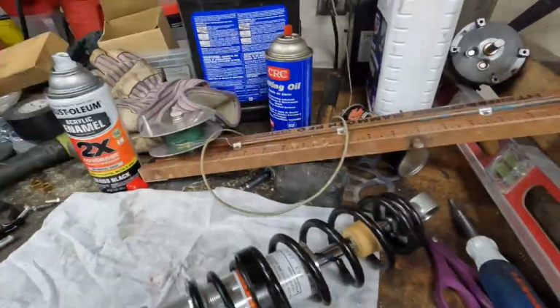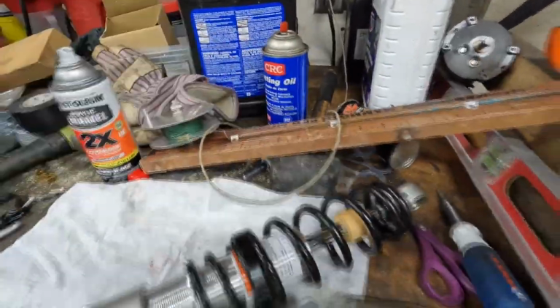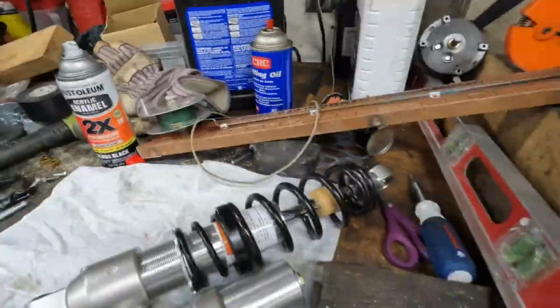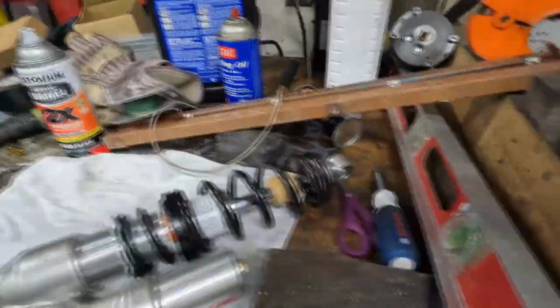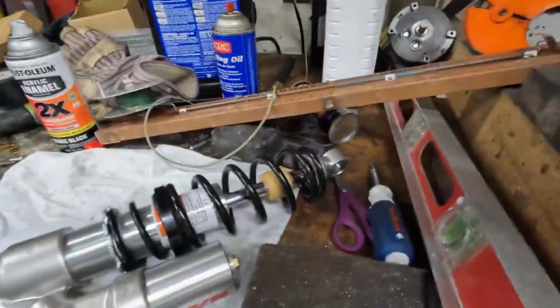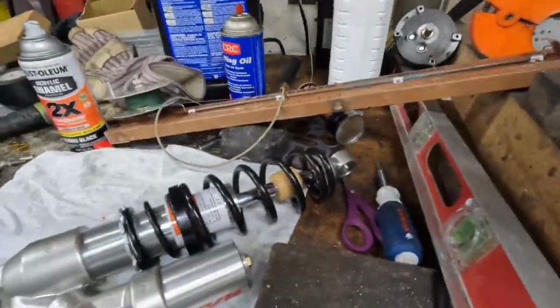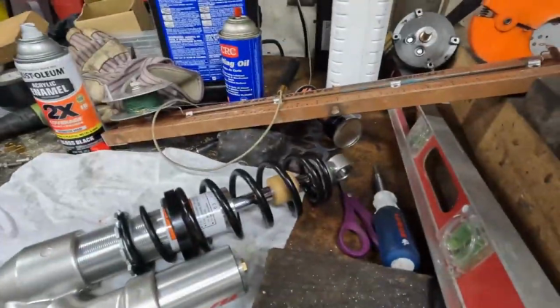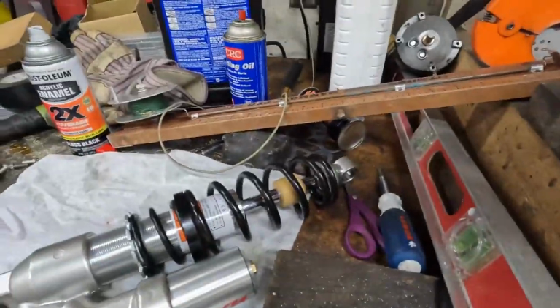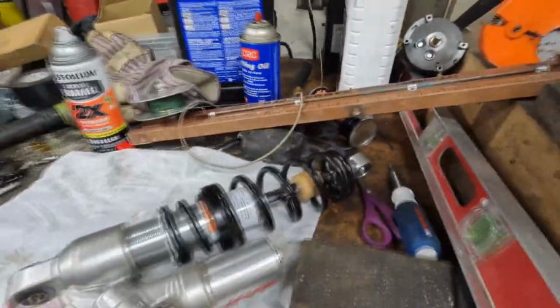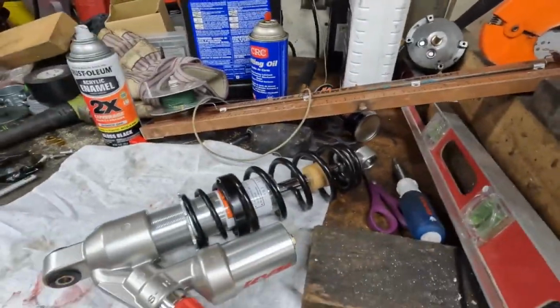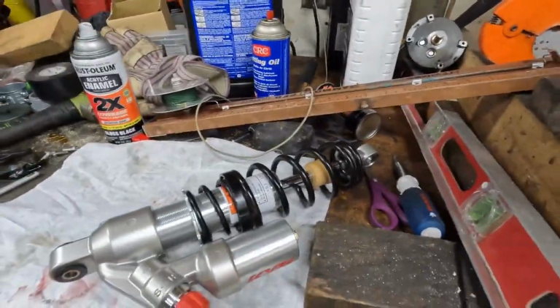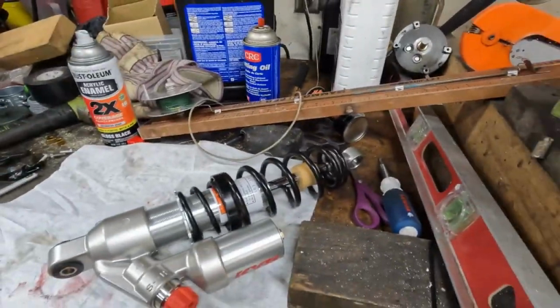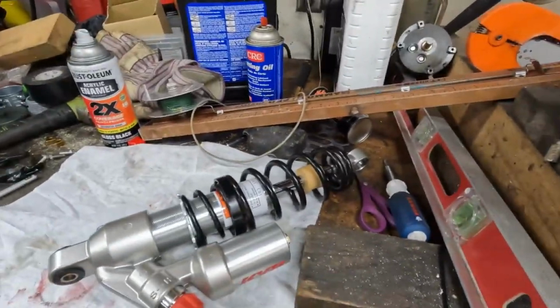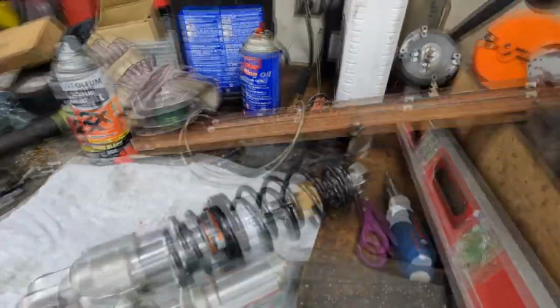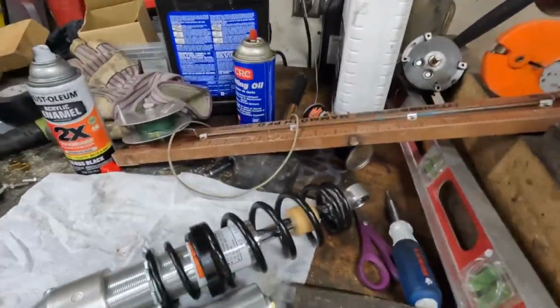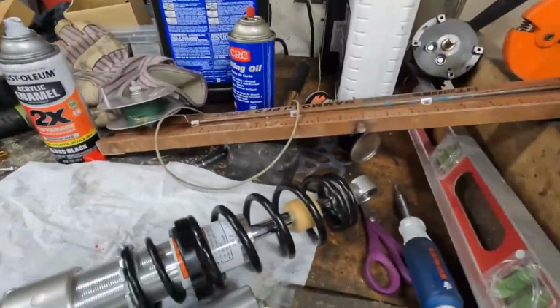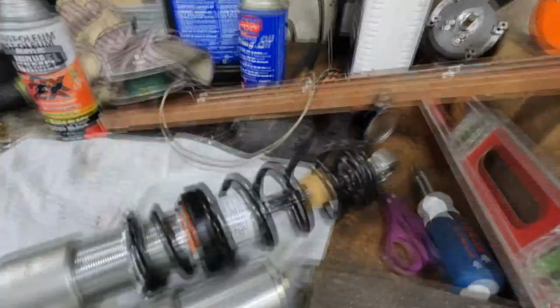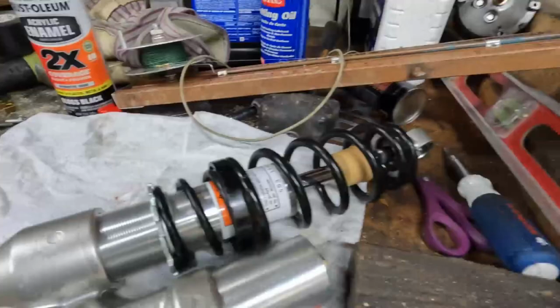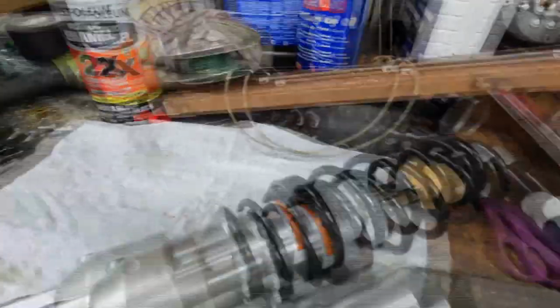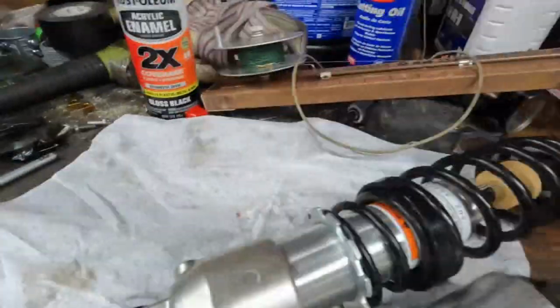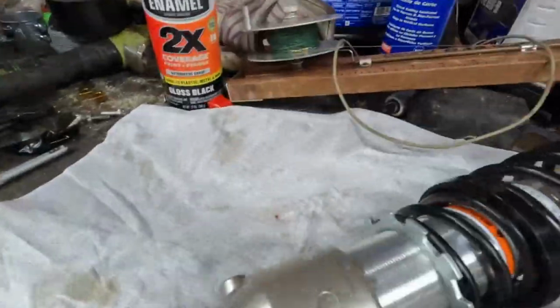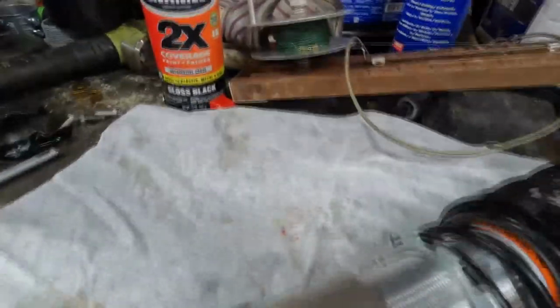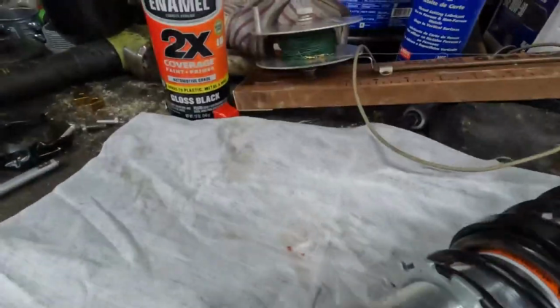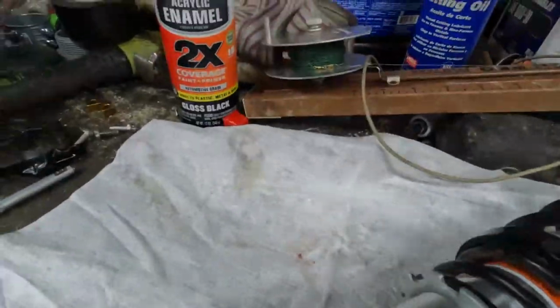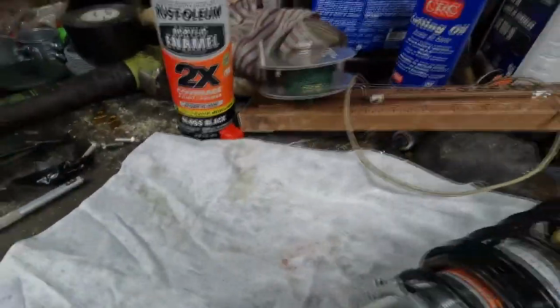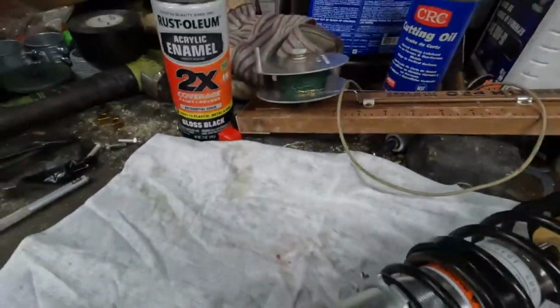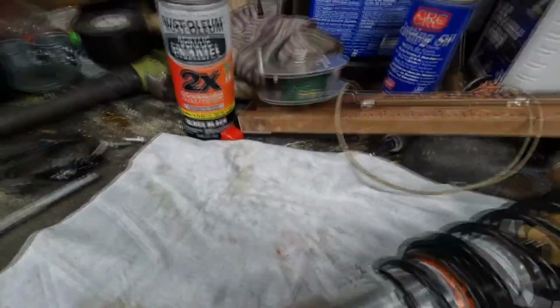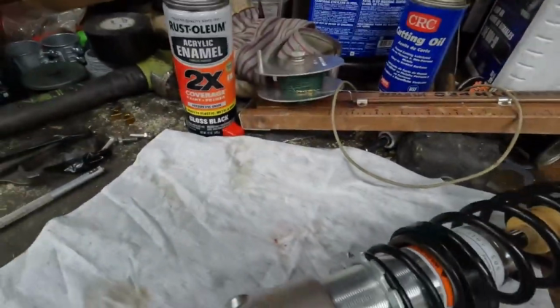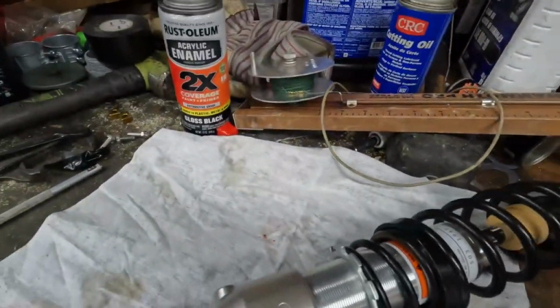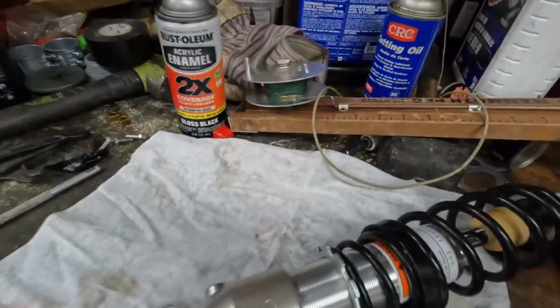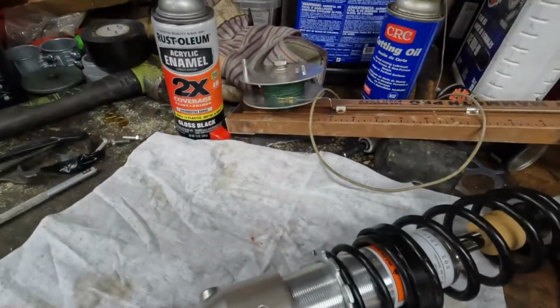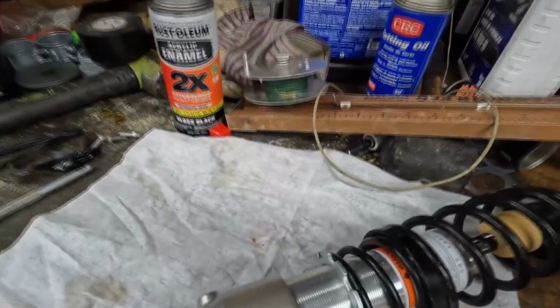This is going great. How come it took you 10 hours to put that shock in? Oh, no reason.